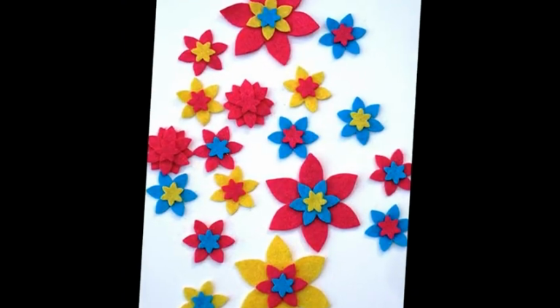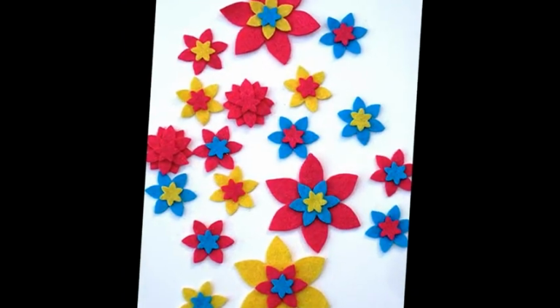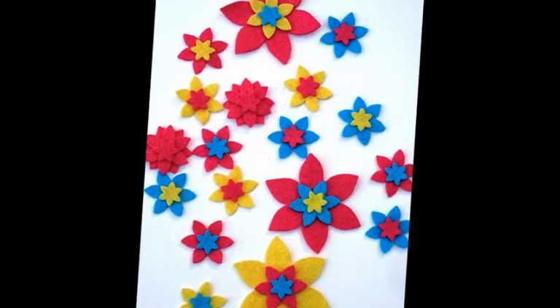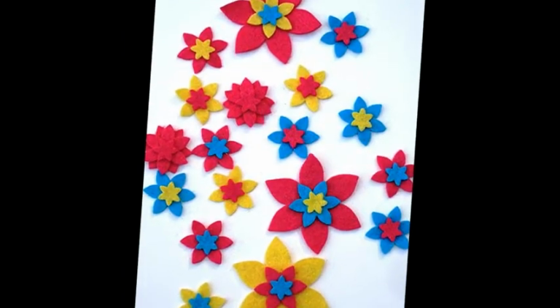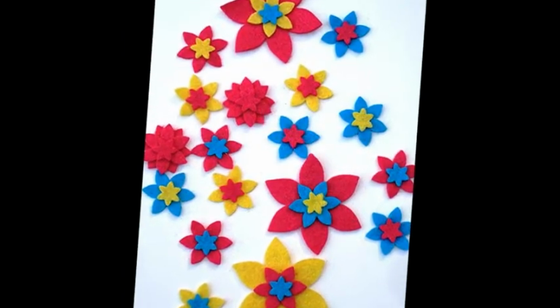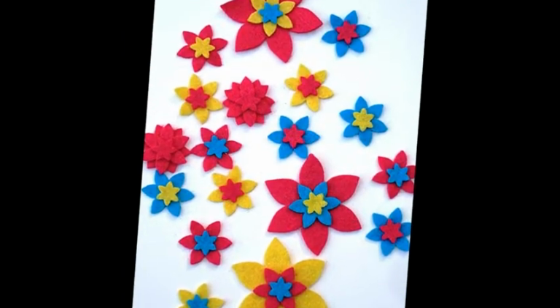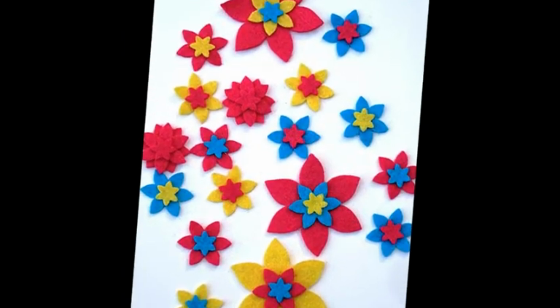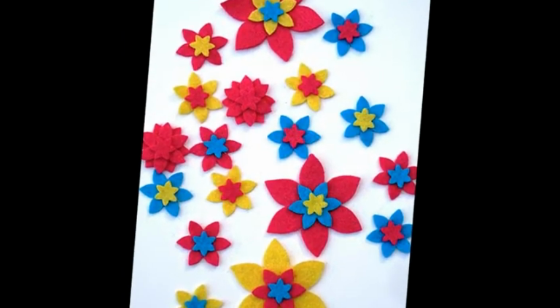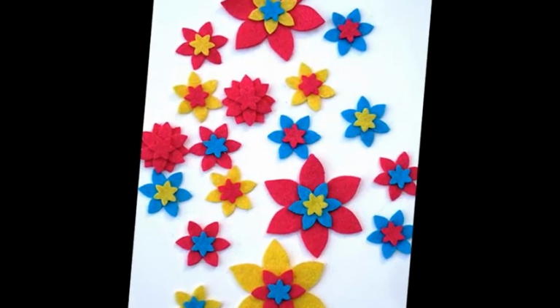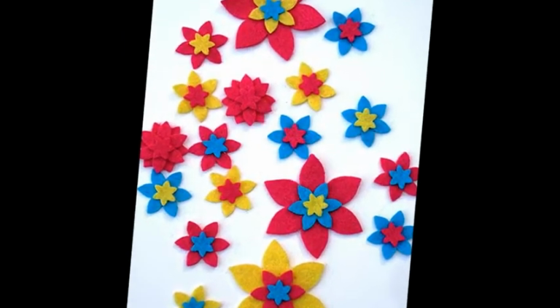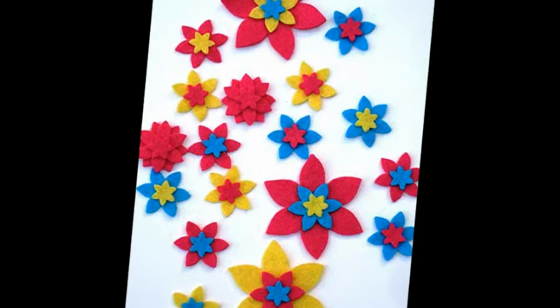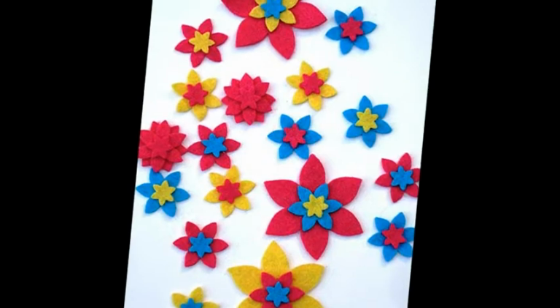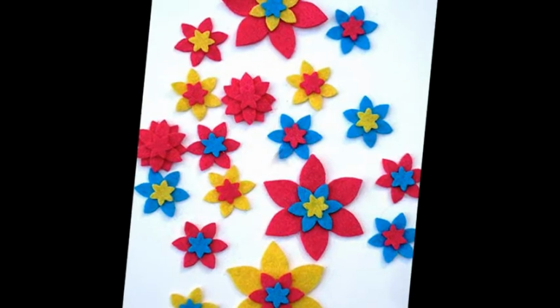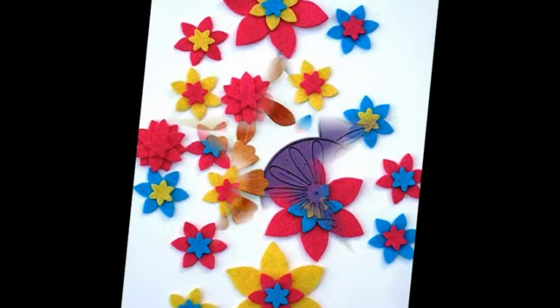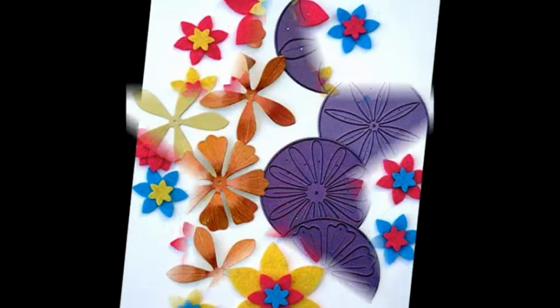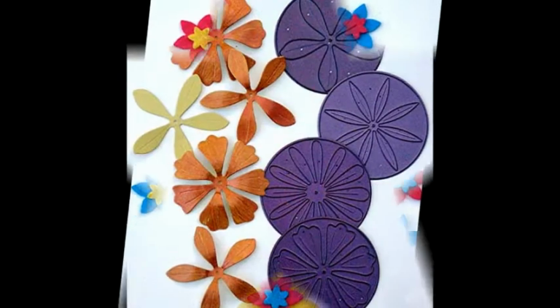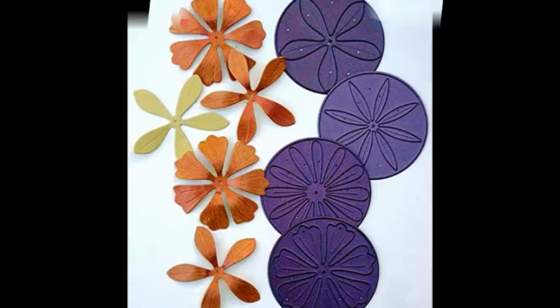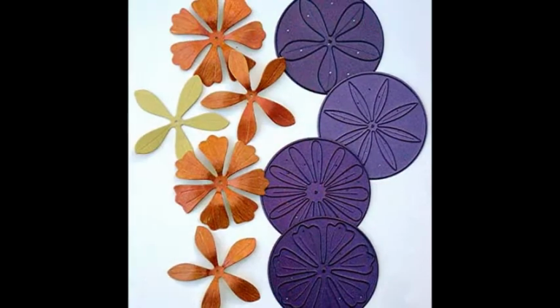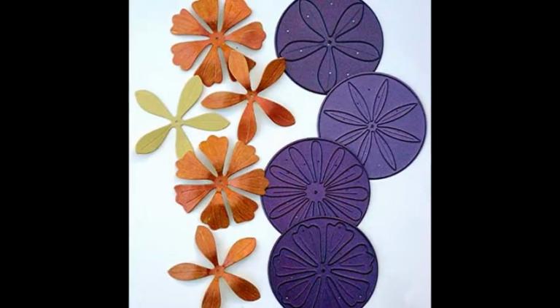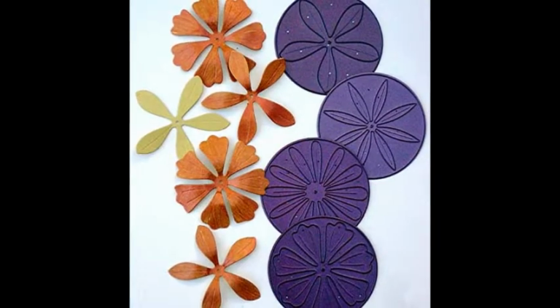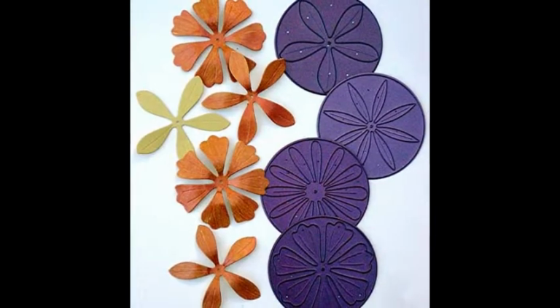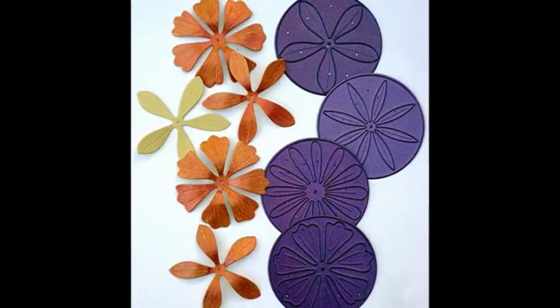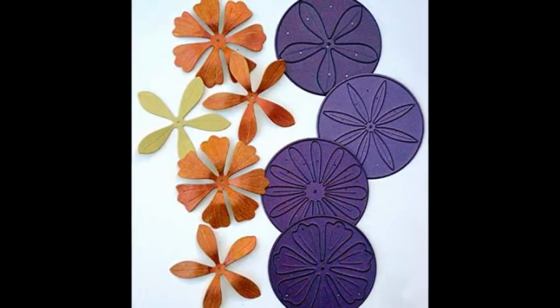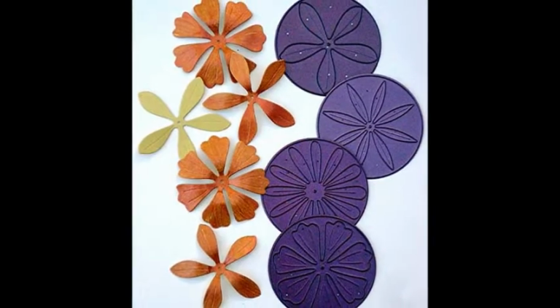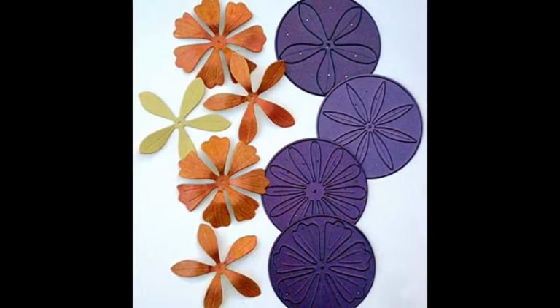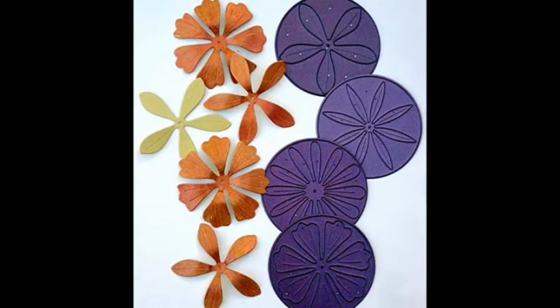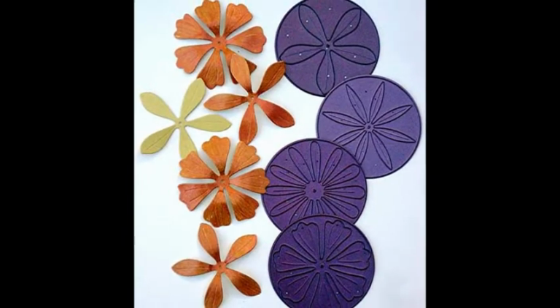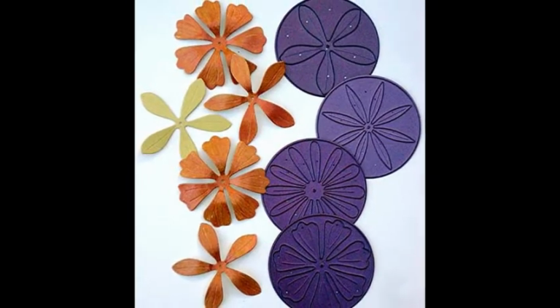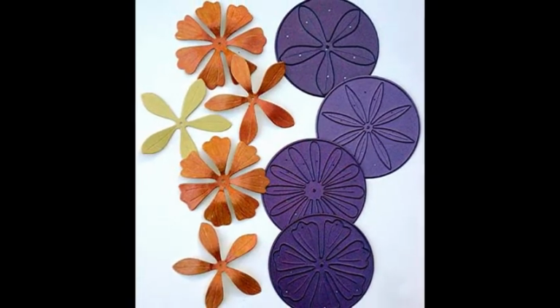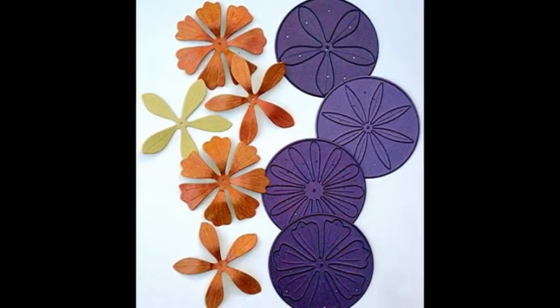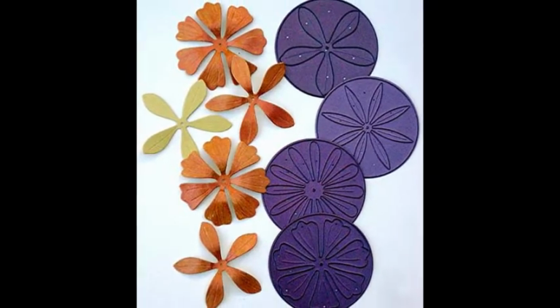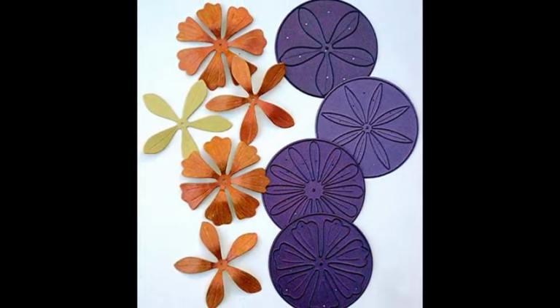Emboss. Embossing folders provide a variety of flowers, leaves, and floral backgrounds.